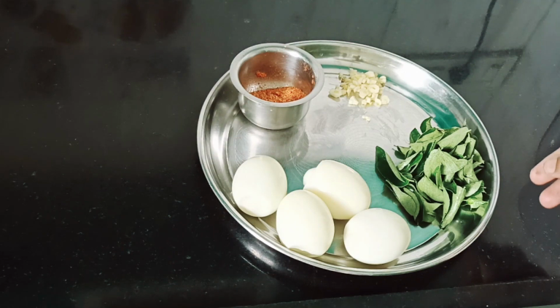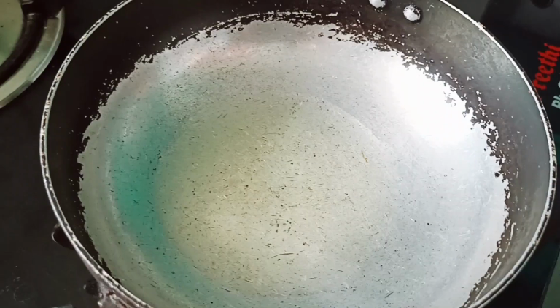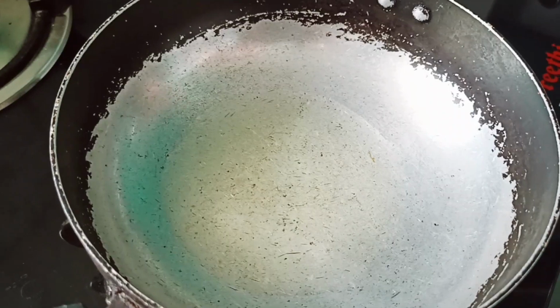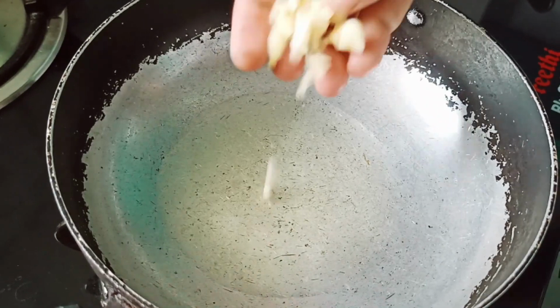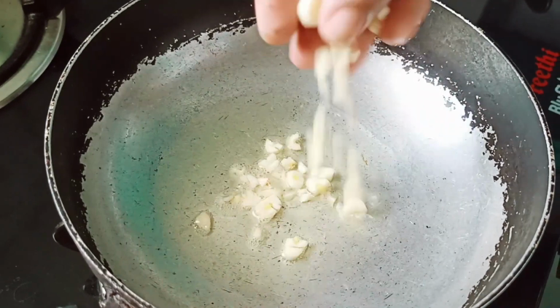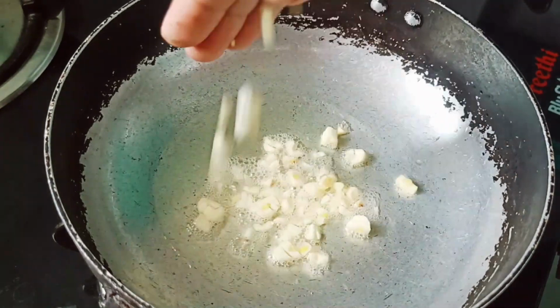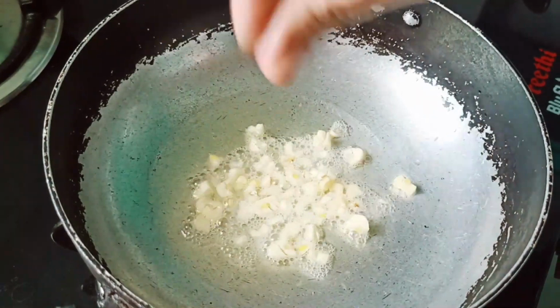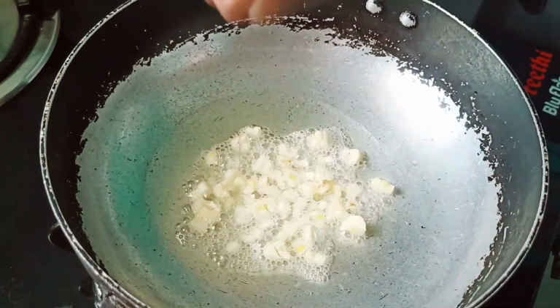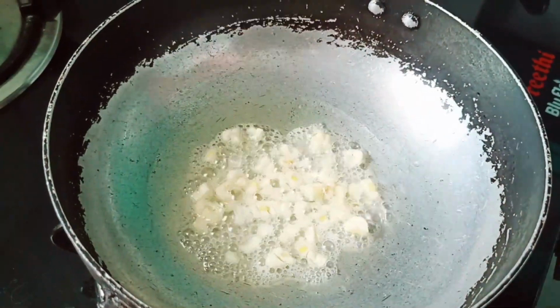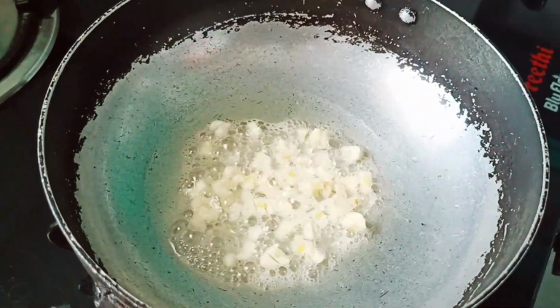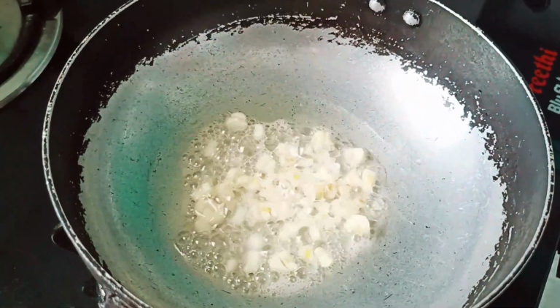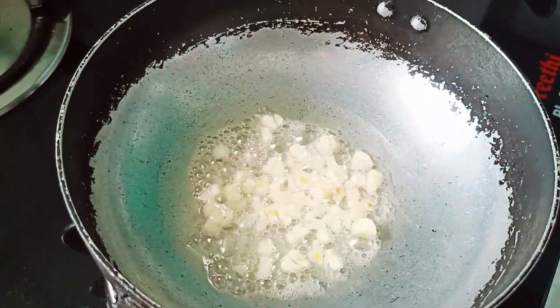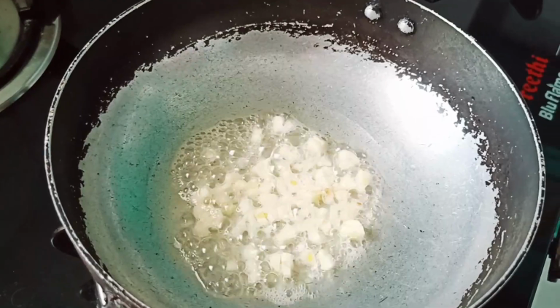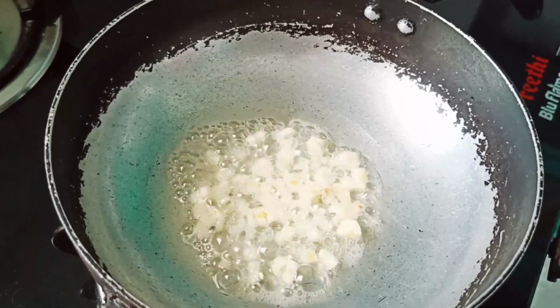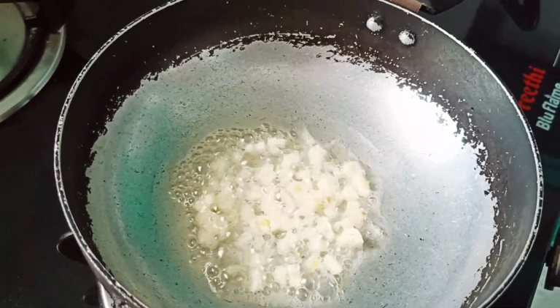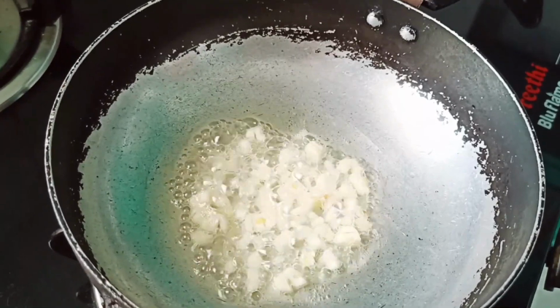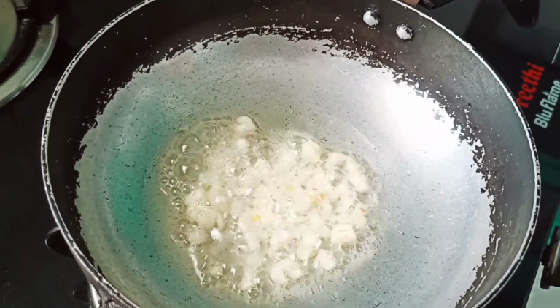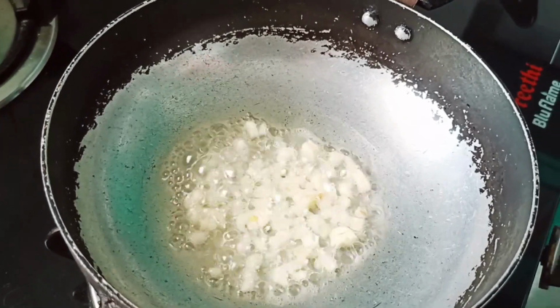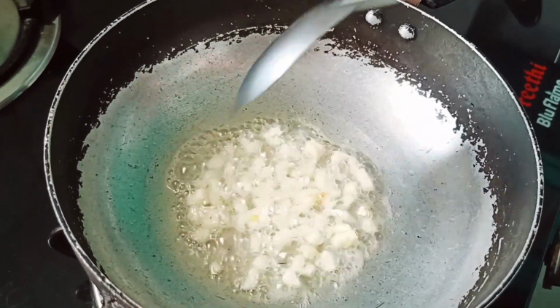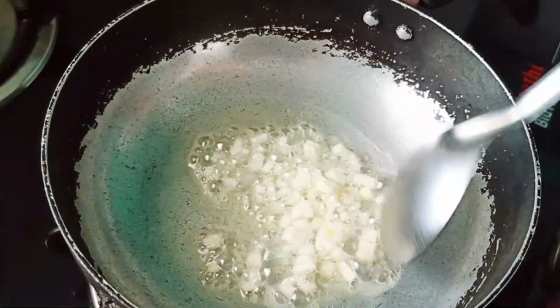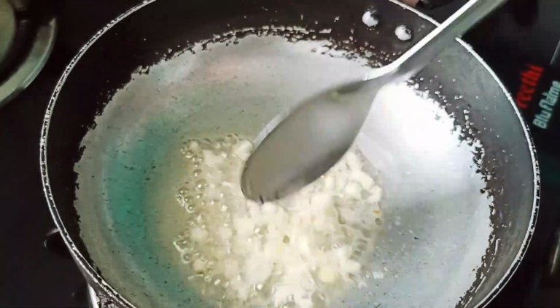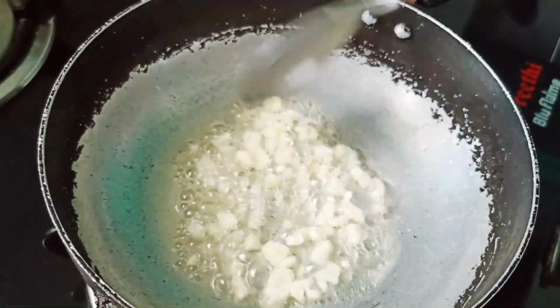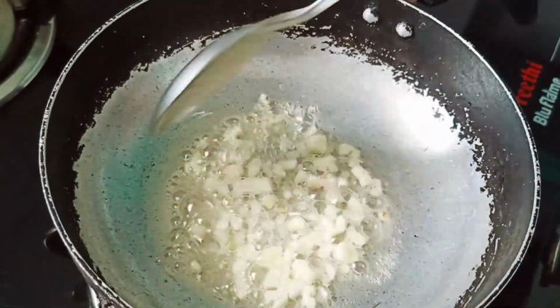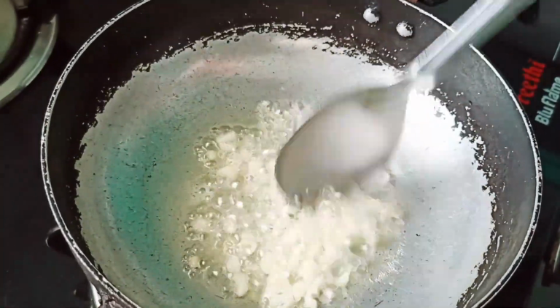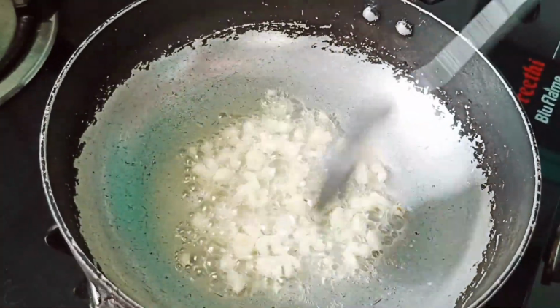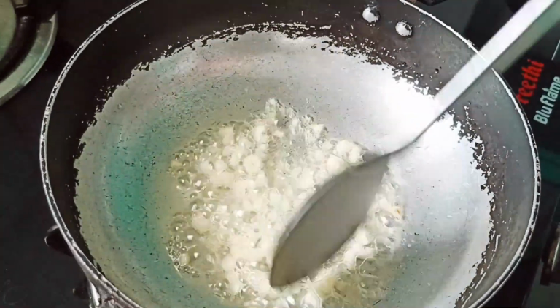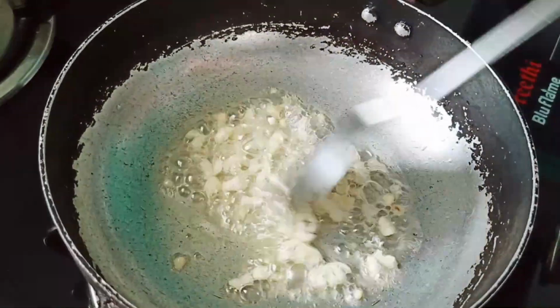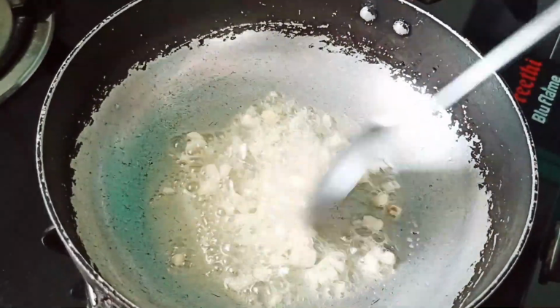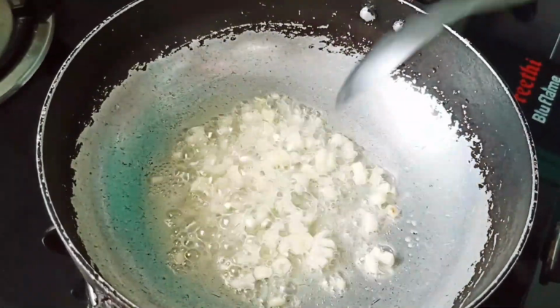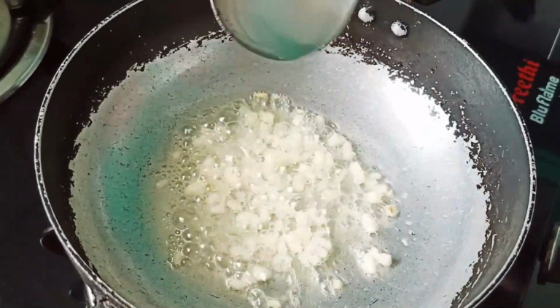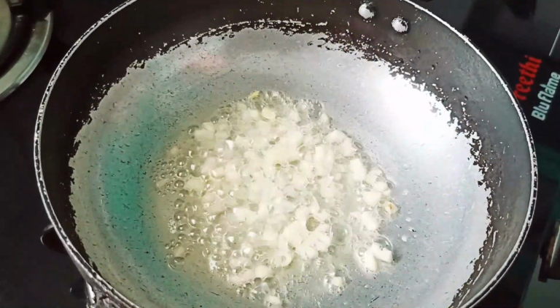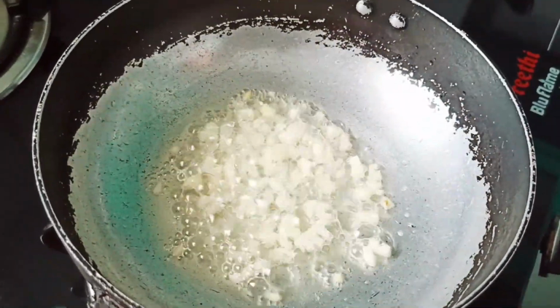First, we will heat the pan with oil, and then we will heat the garlic in it.